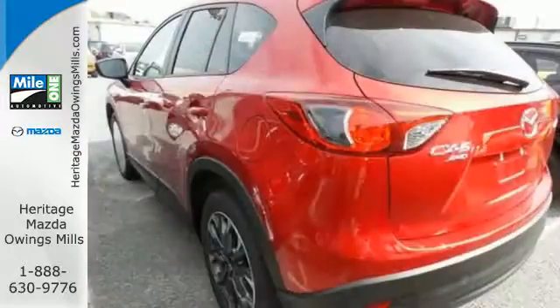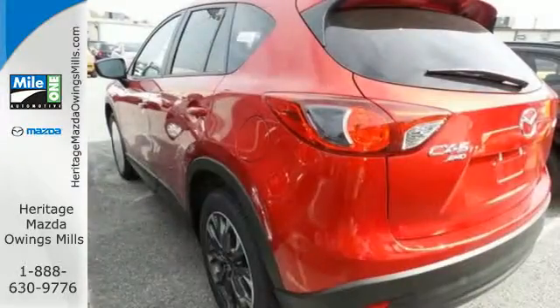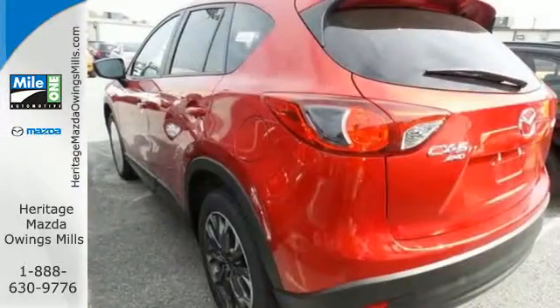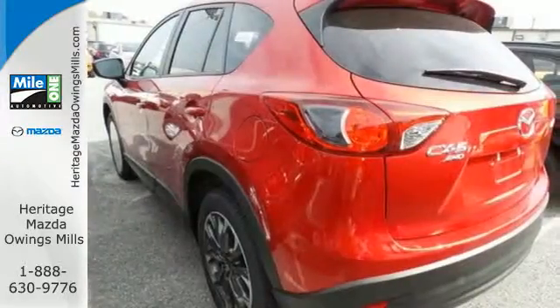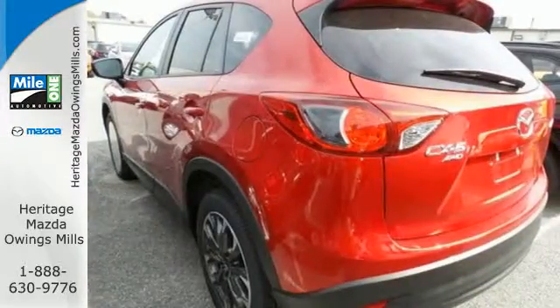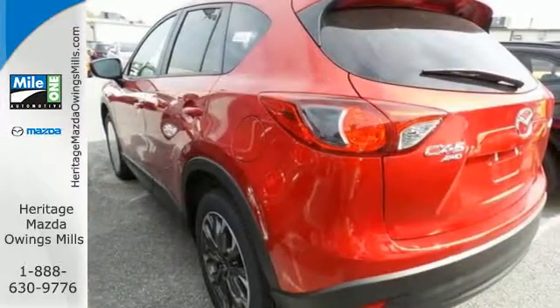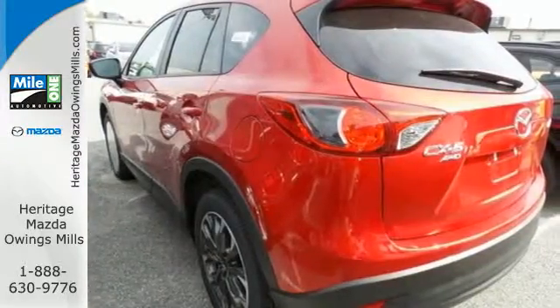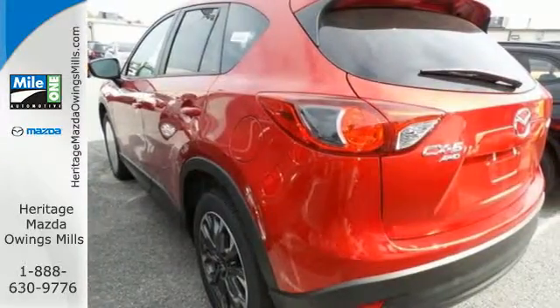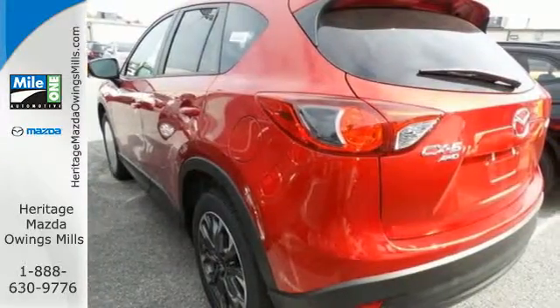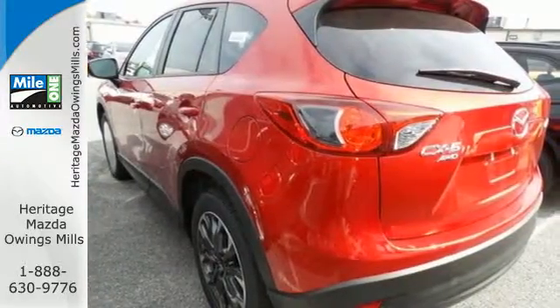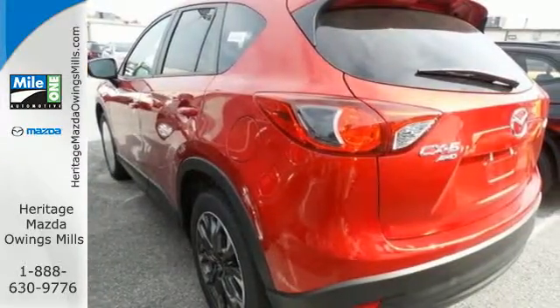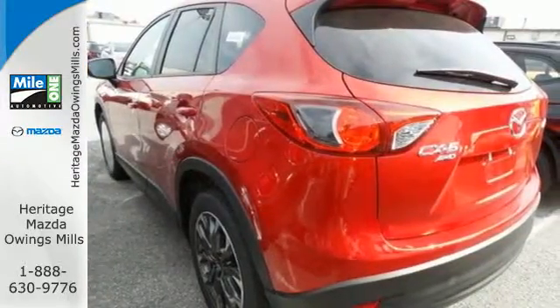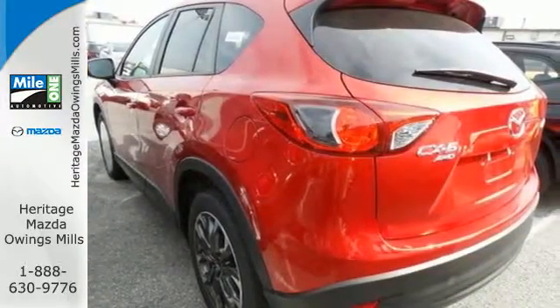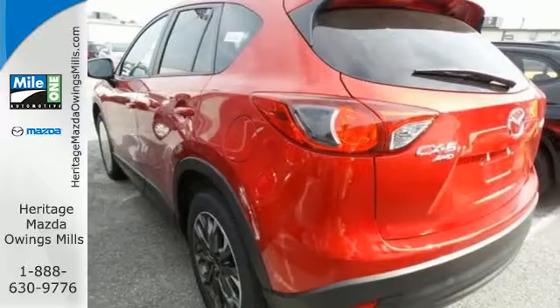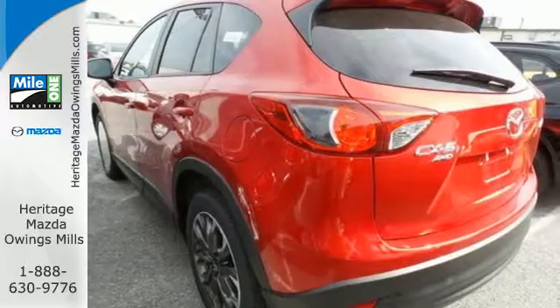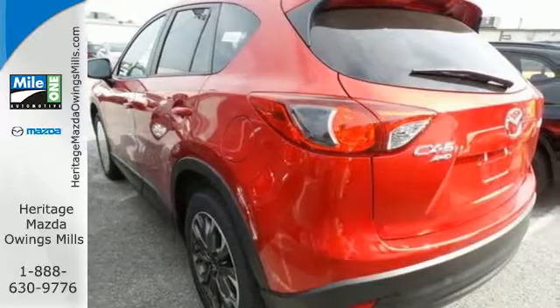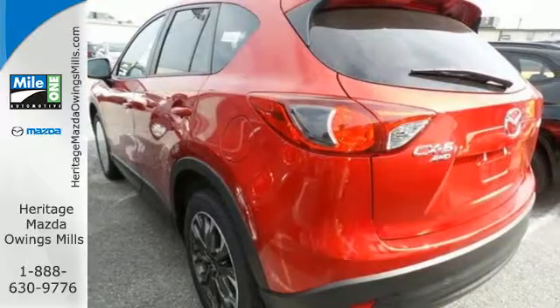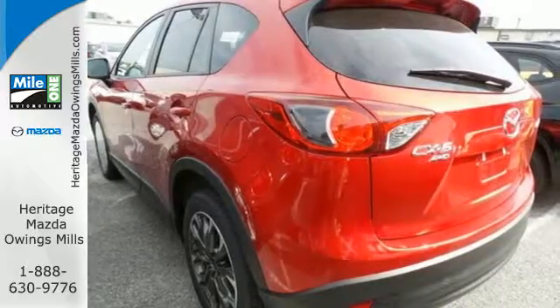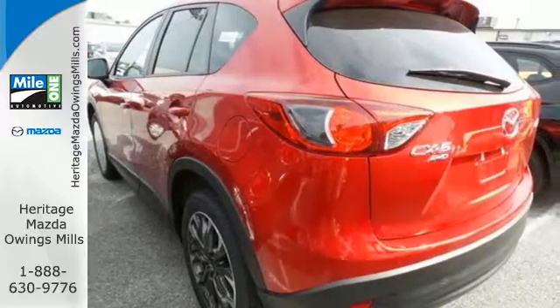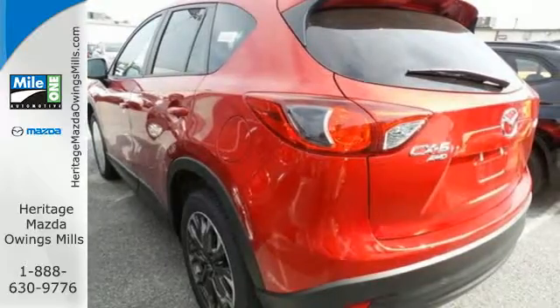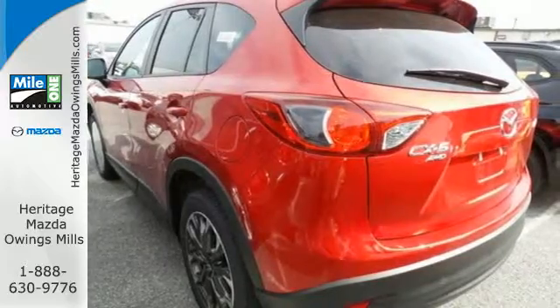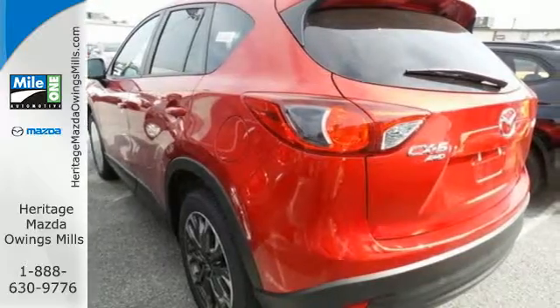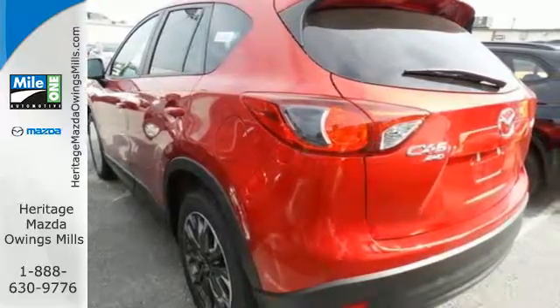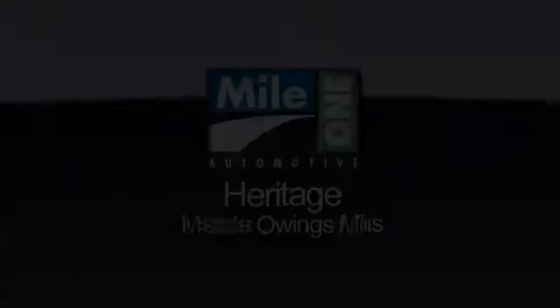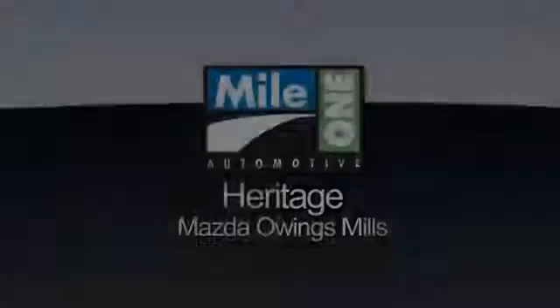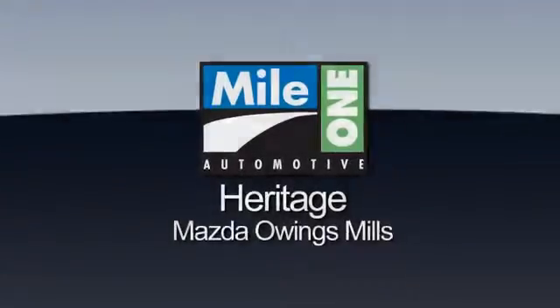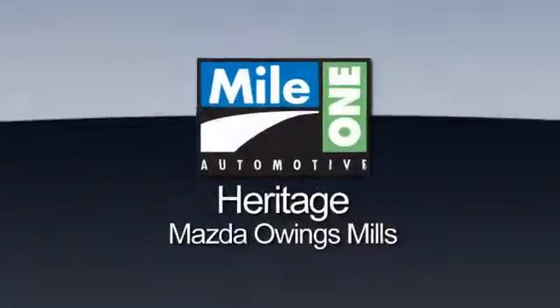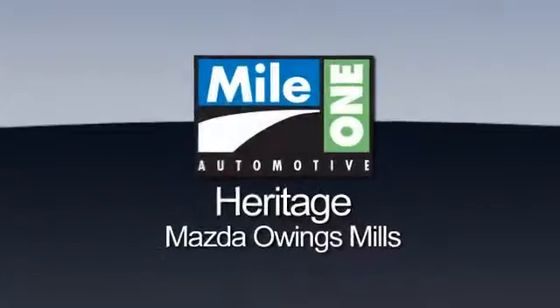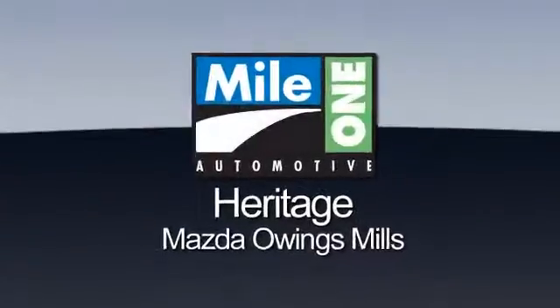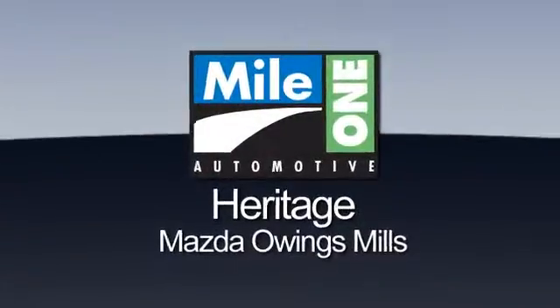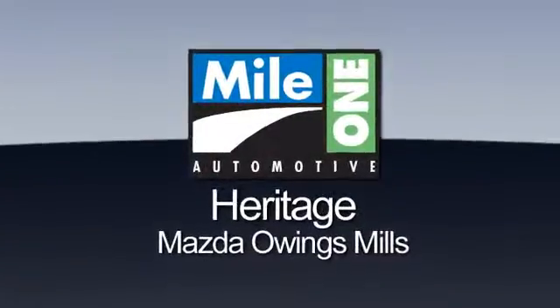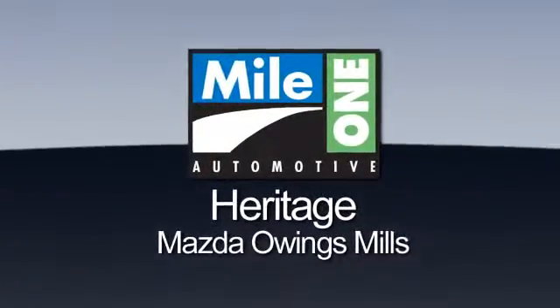Experience it for yourself today. Maya One Heritage Mazda Owings Mills, conveniently located on Roysterstown Road in Owings Mills.